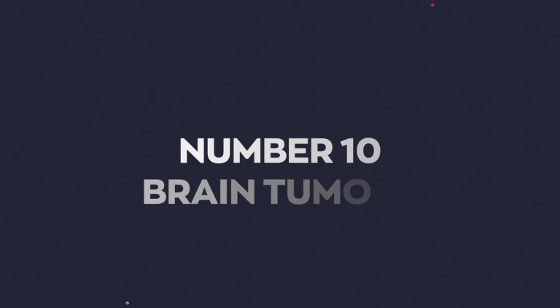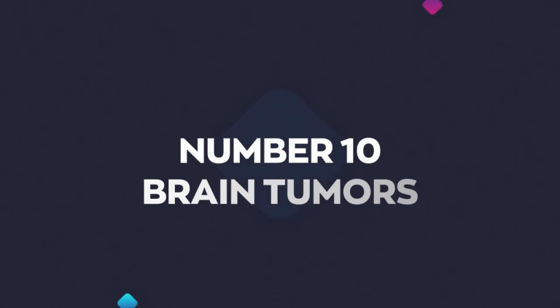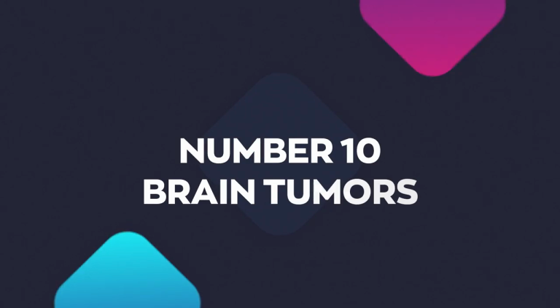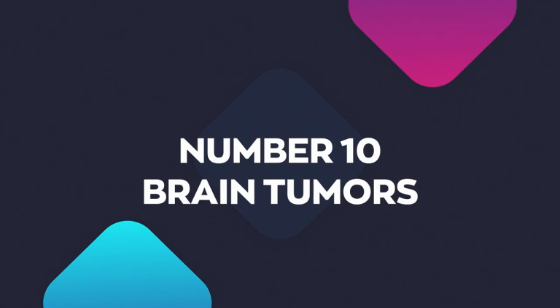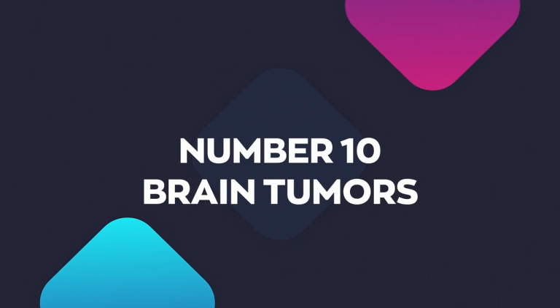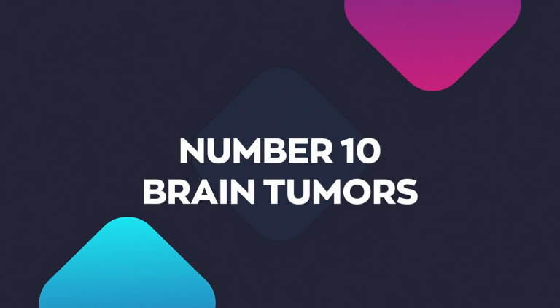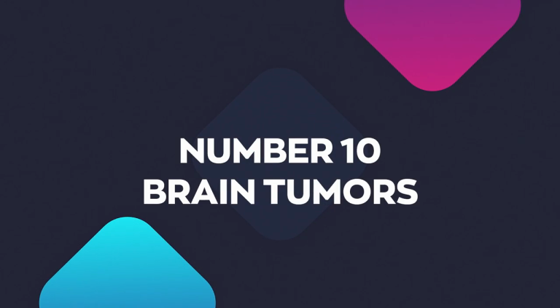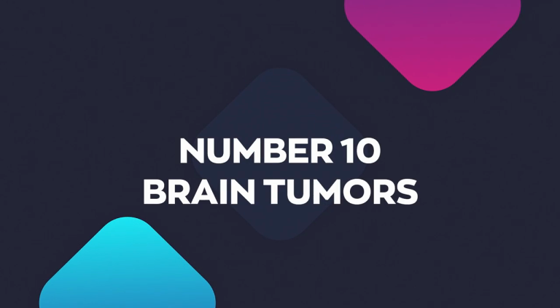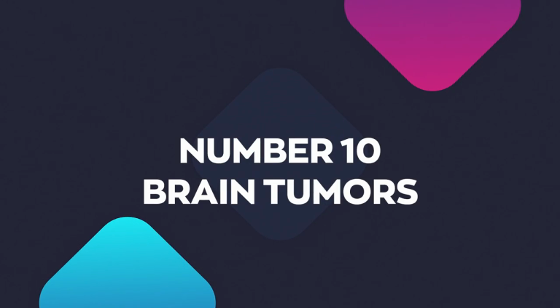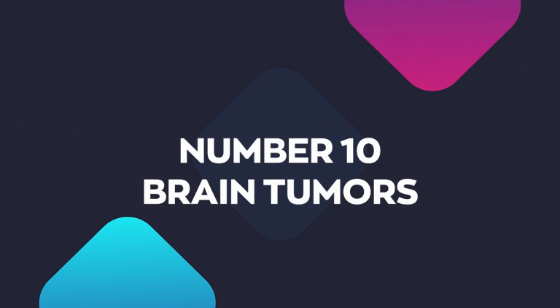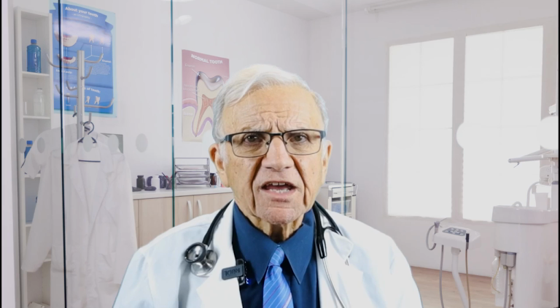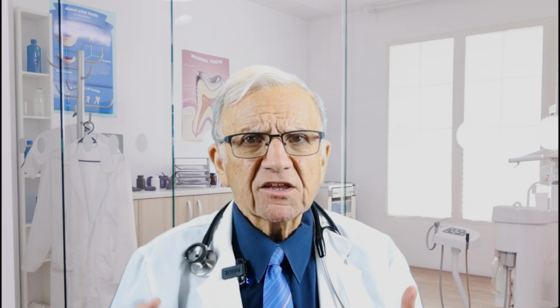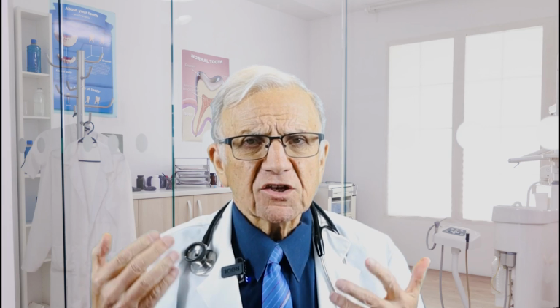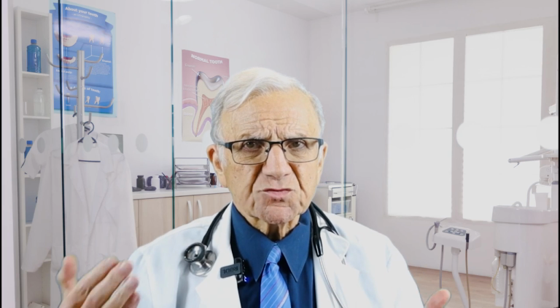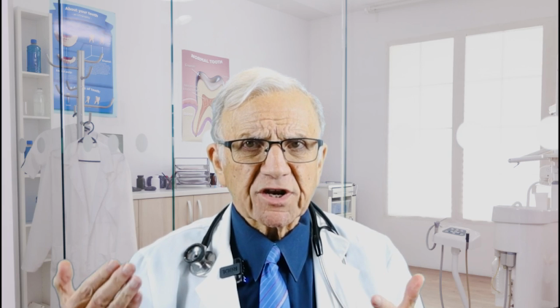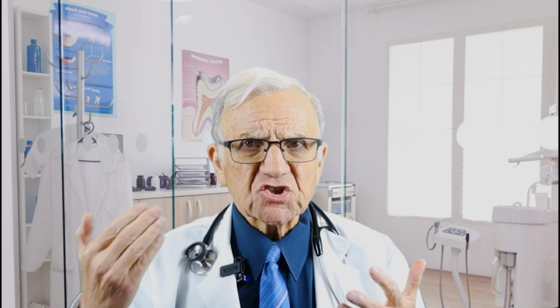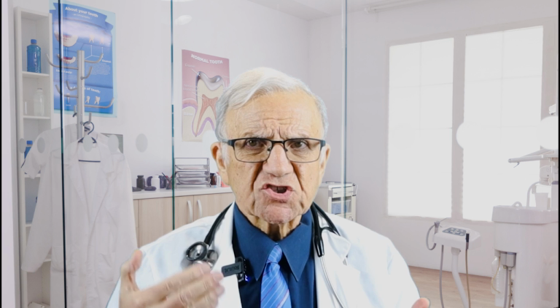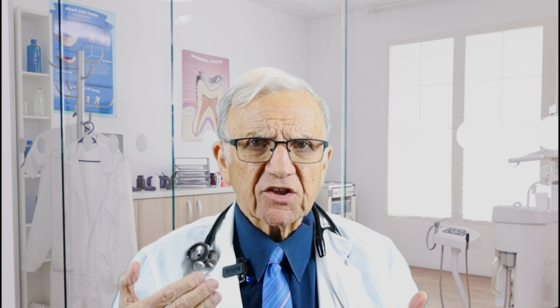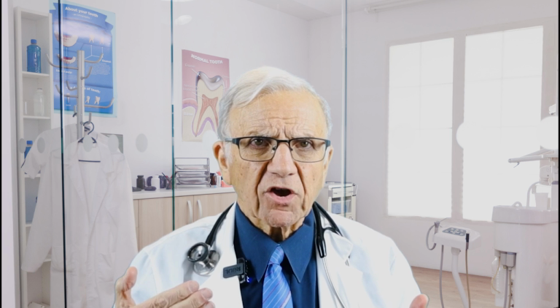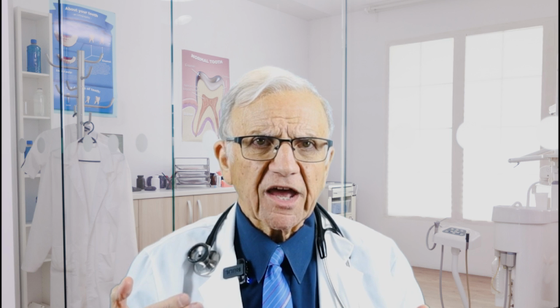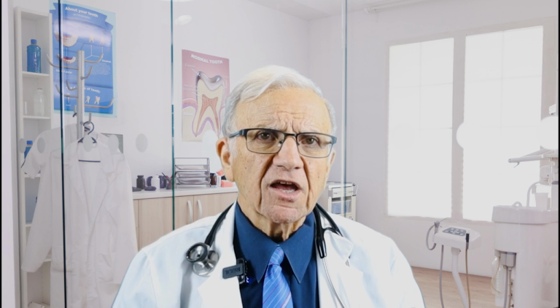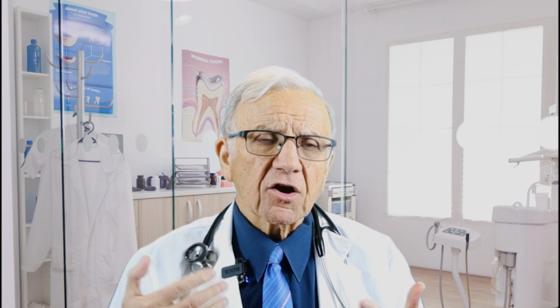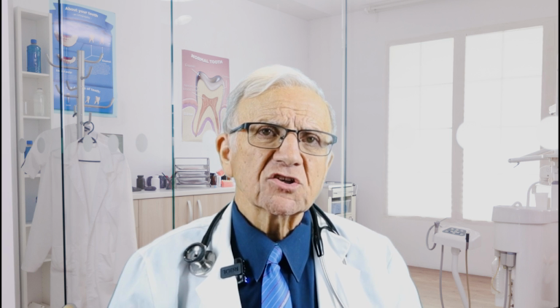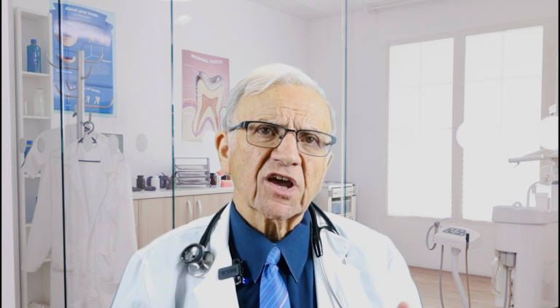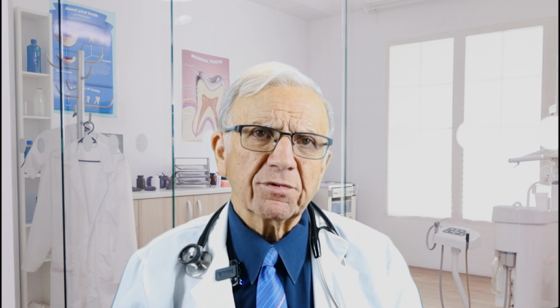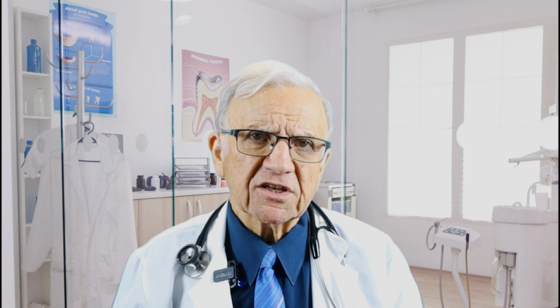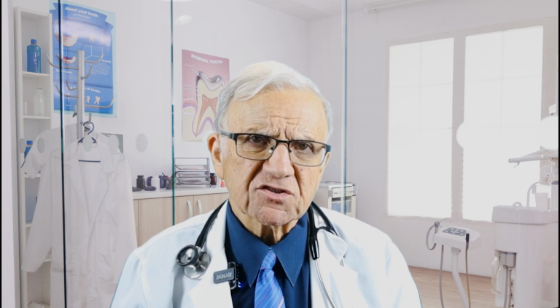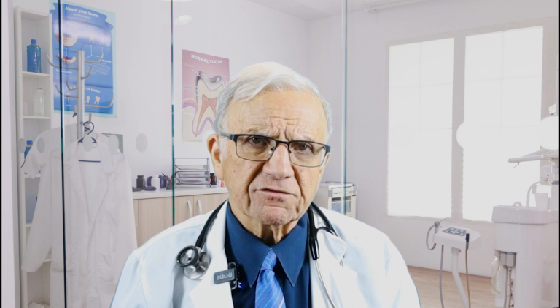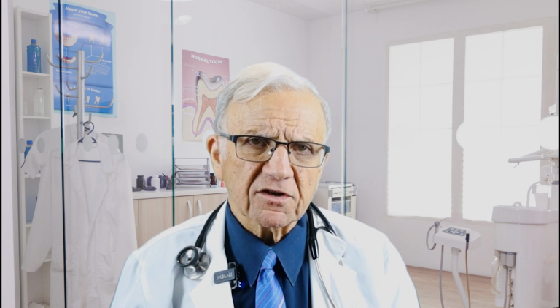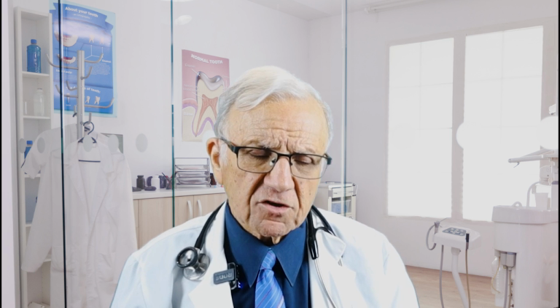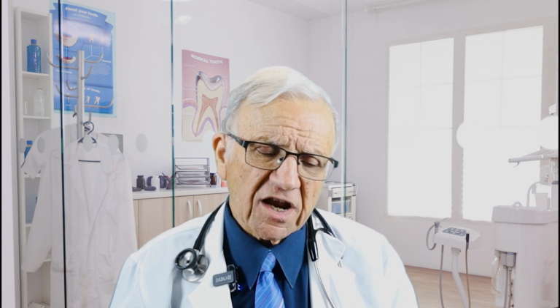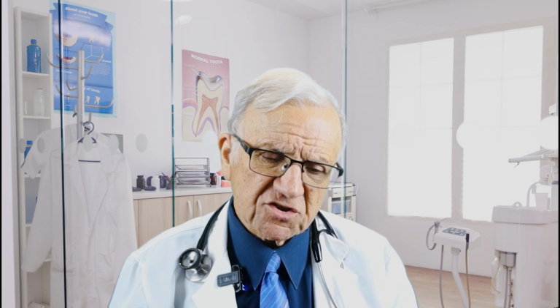Number nine: head trauma. Number ten: brain tumors. Both can increase pressure inside your head, causing a hypertensive crisis.